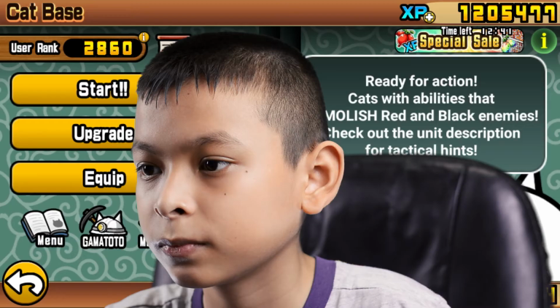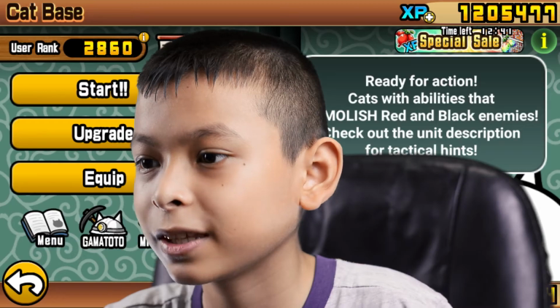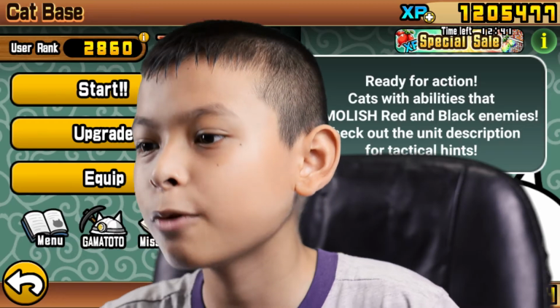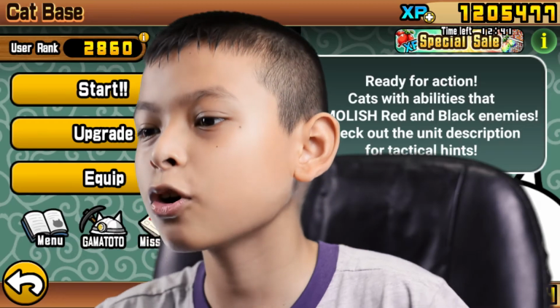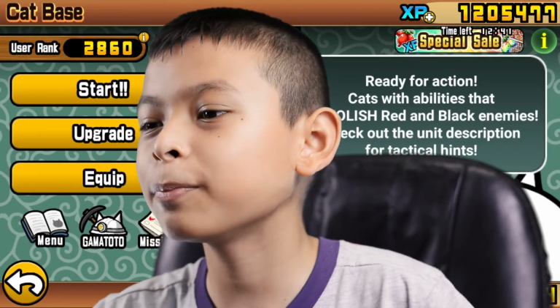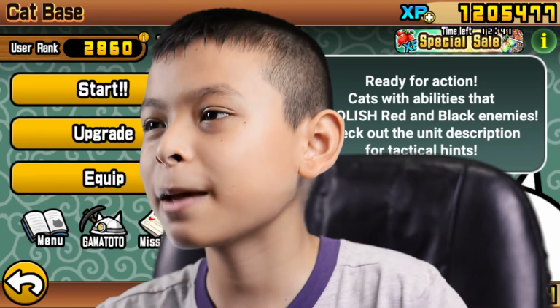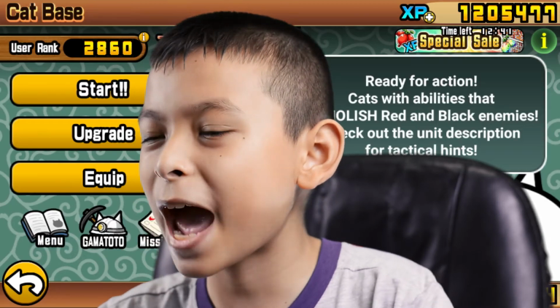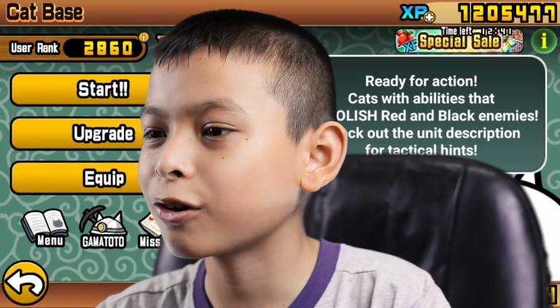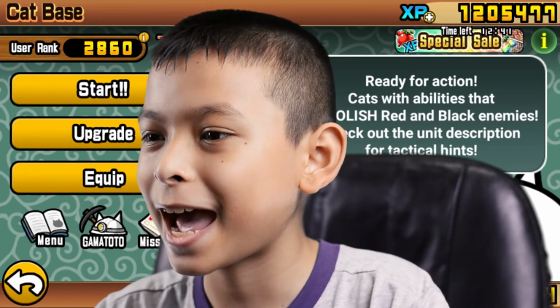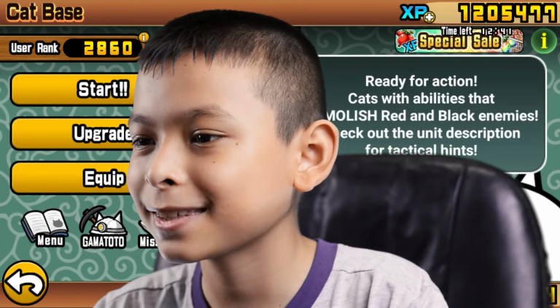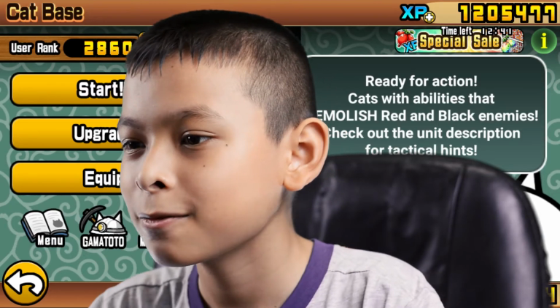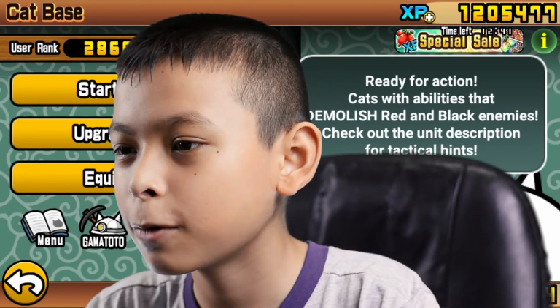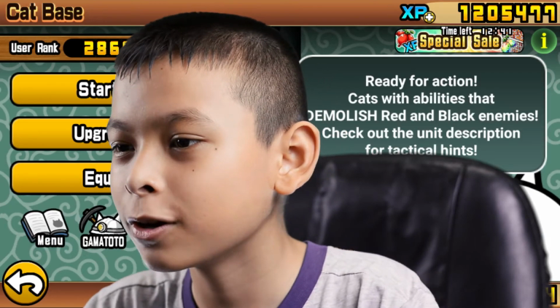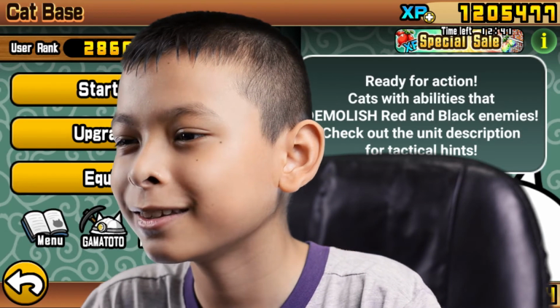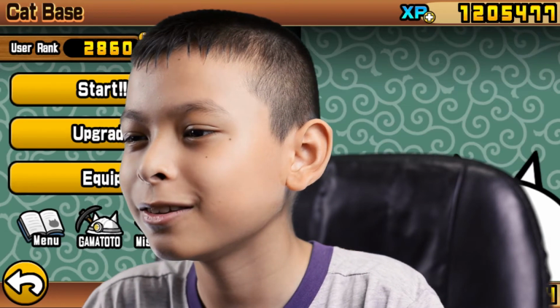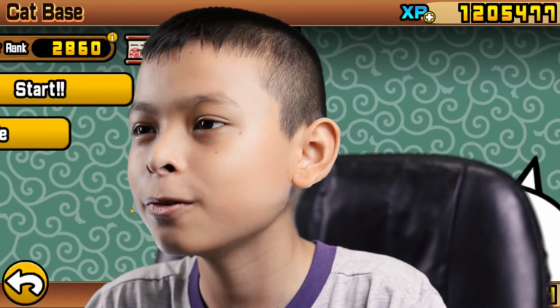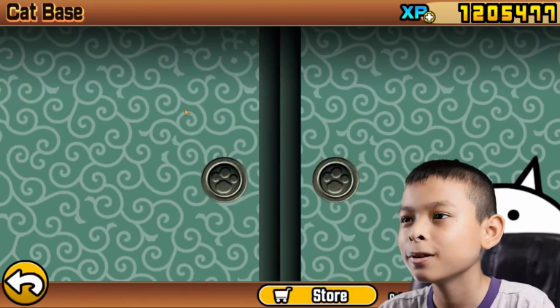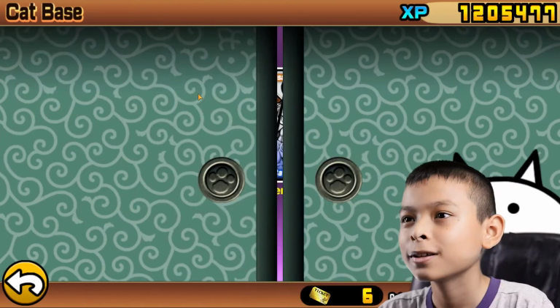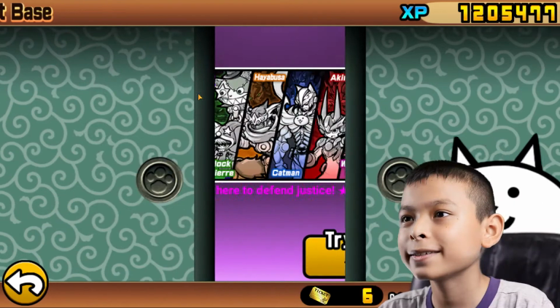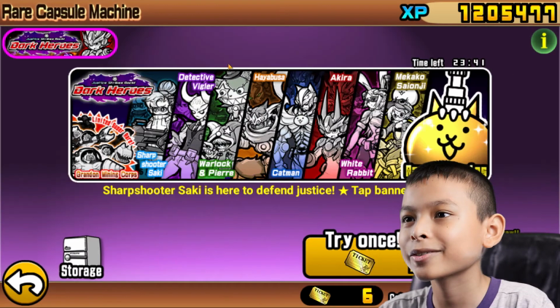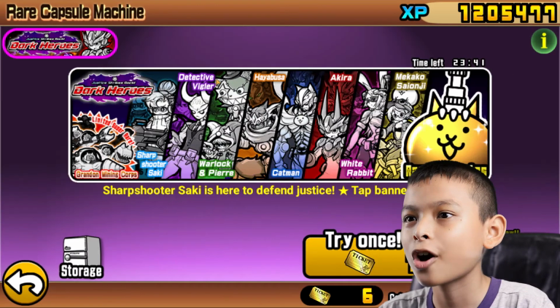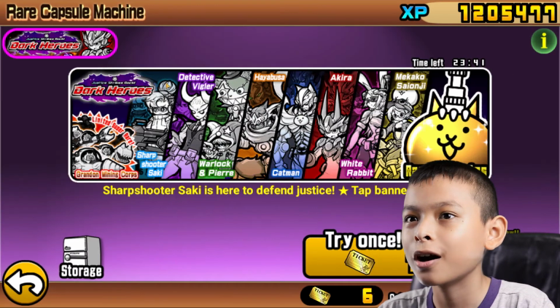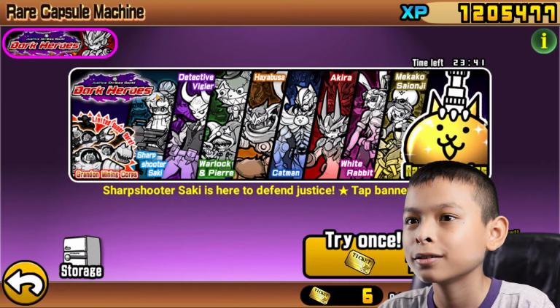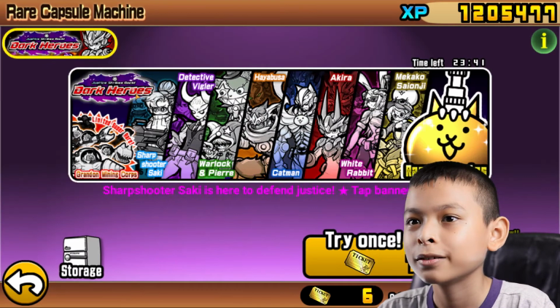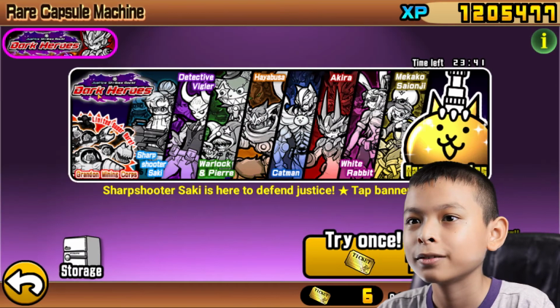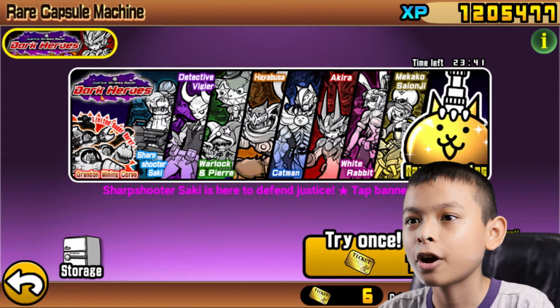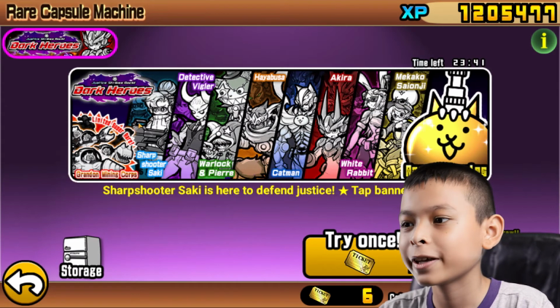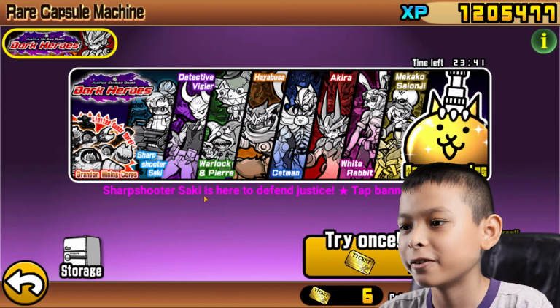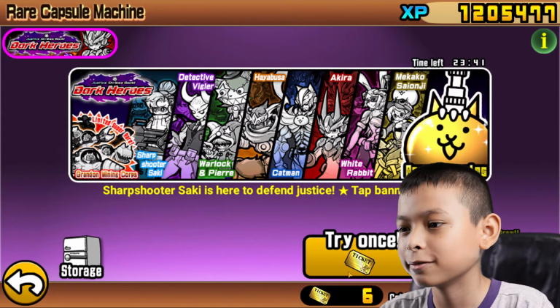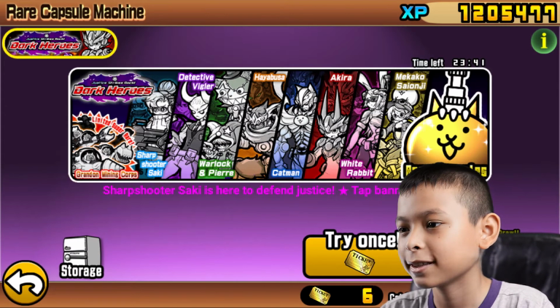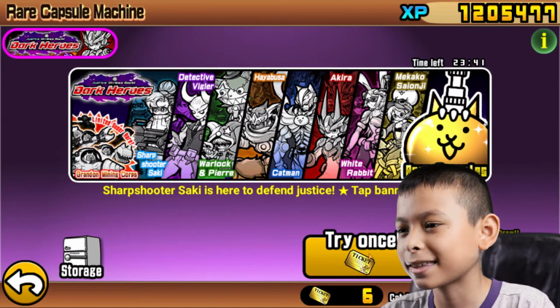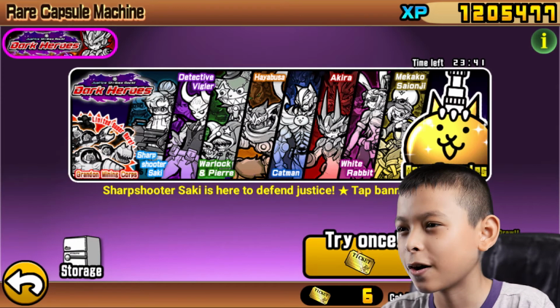Today we're going to play Battle Cats. We're going to do a six draw Dark Heroes. Let's go.